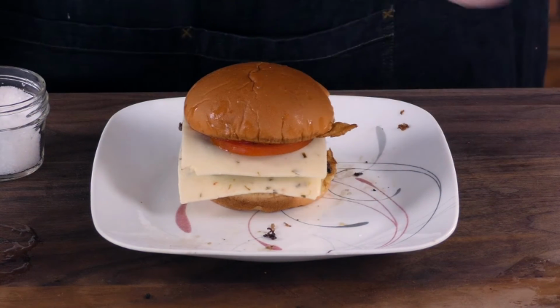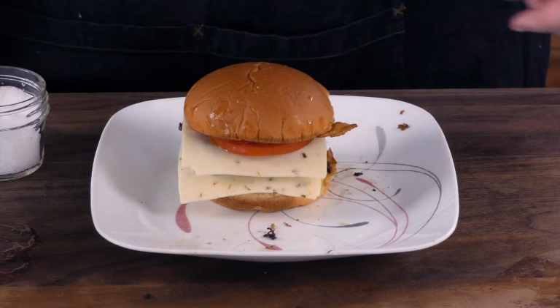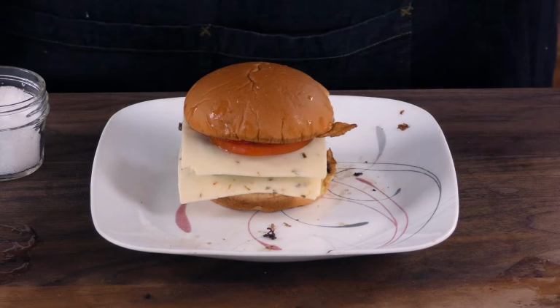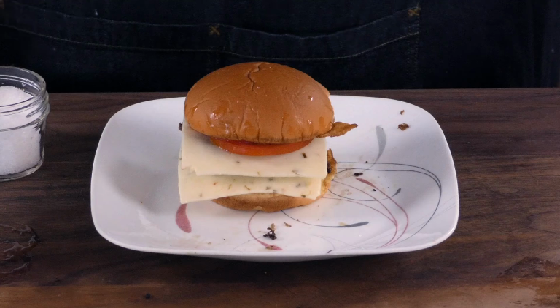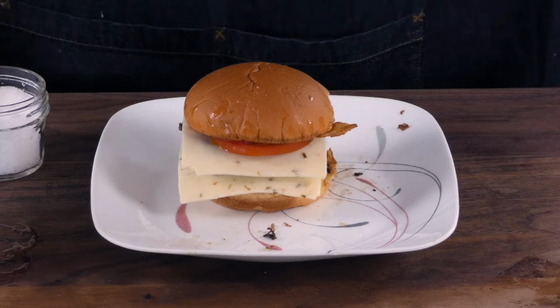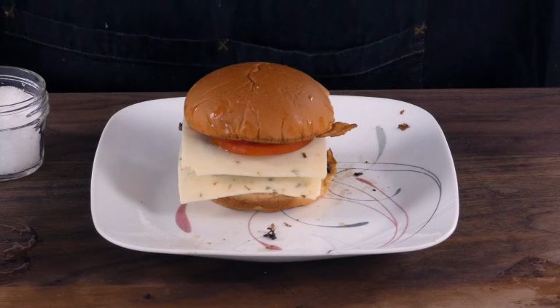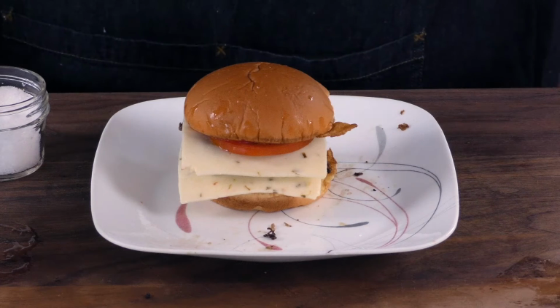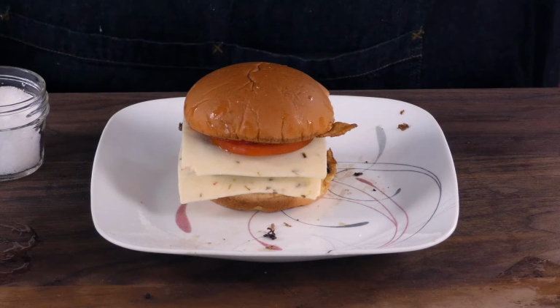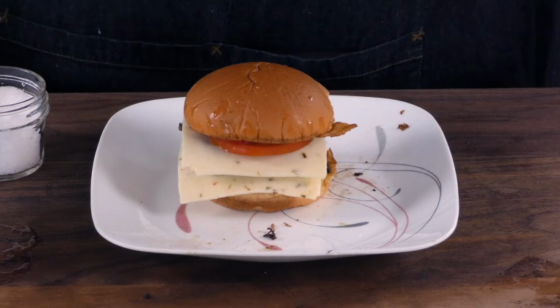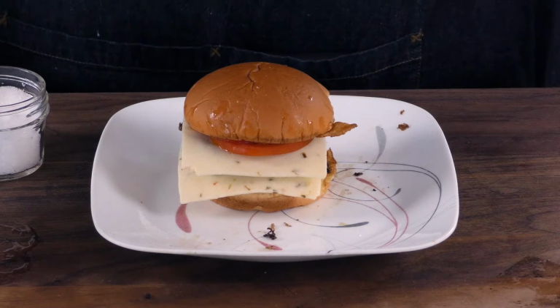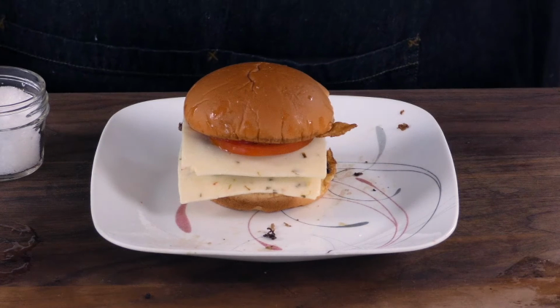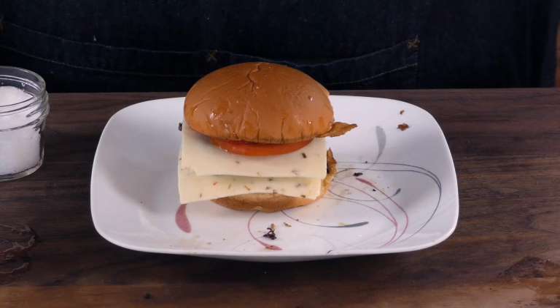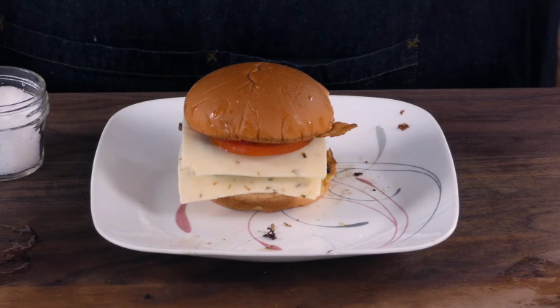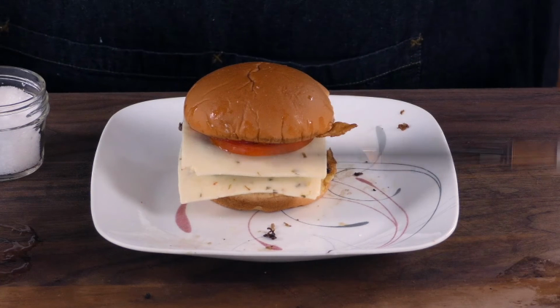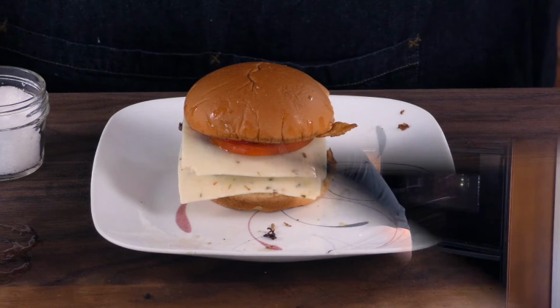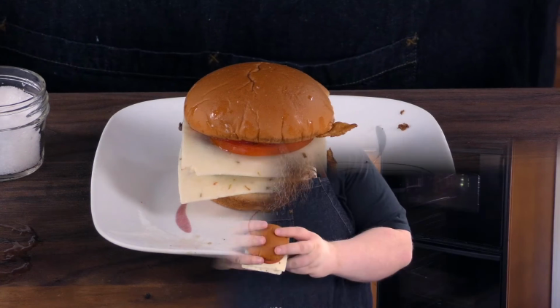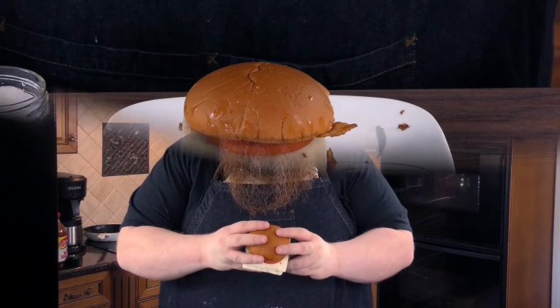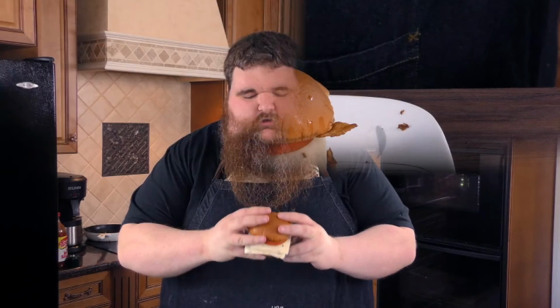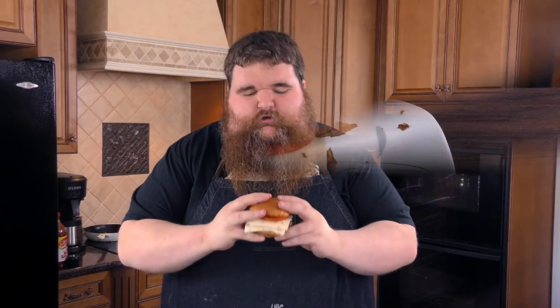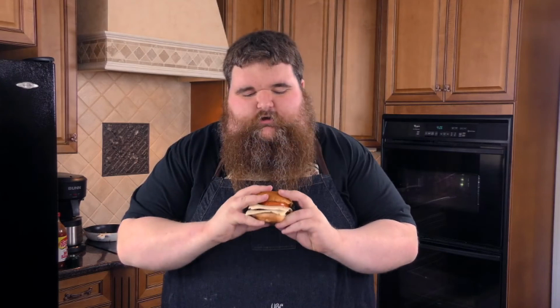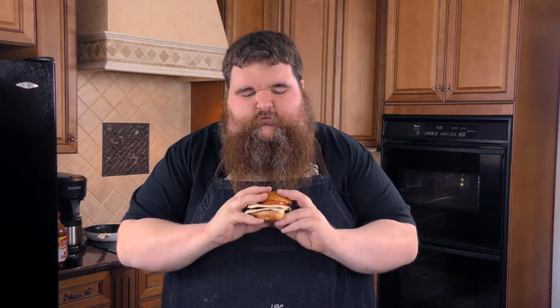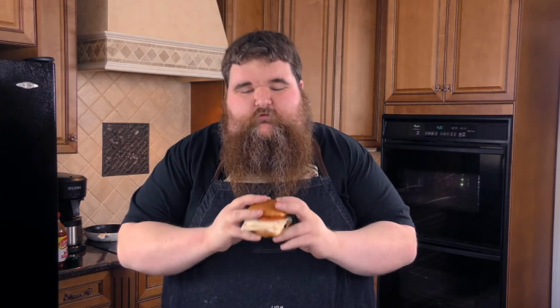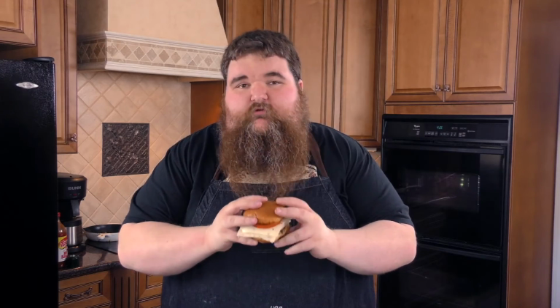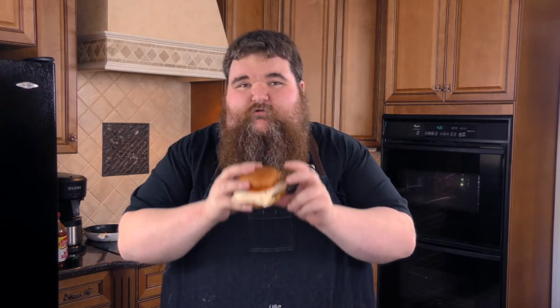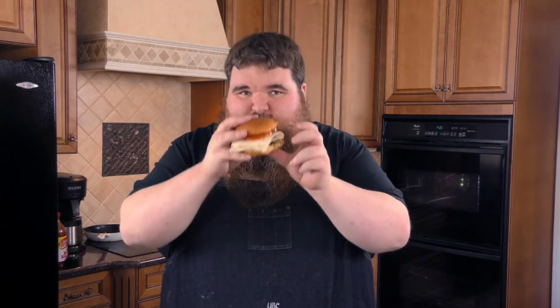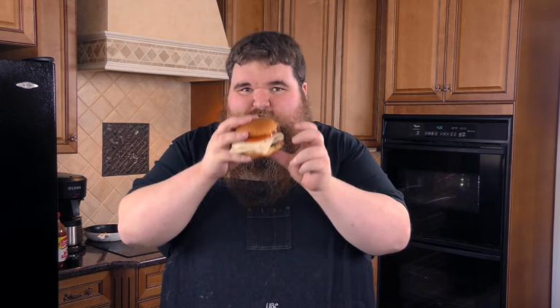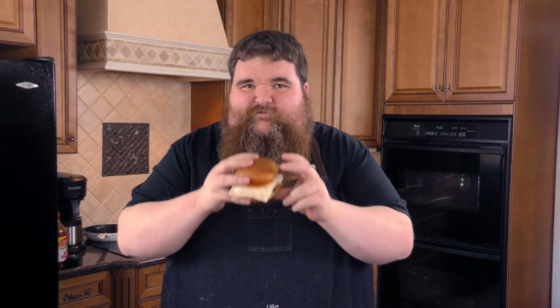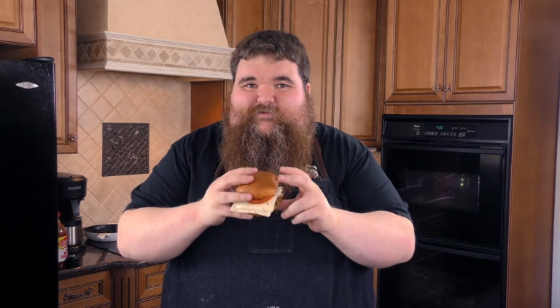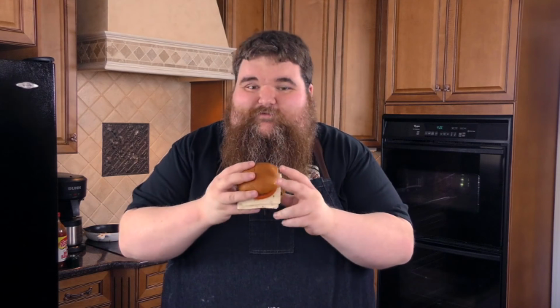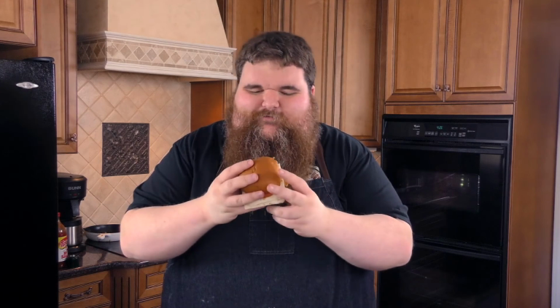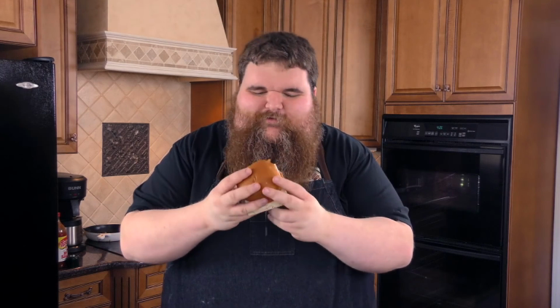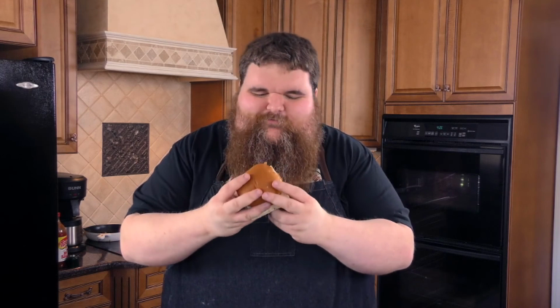Now that's my favorite breakfast sandwich. All right, let's give this a taste.